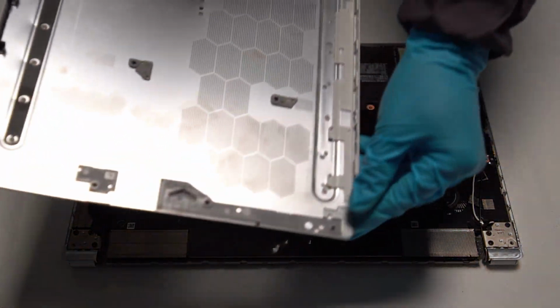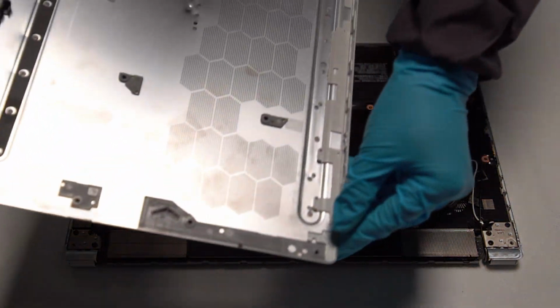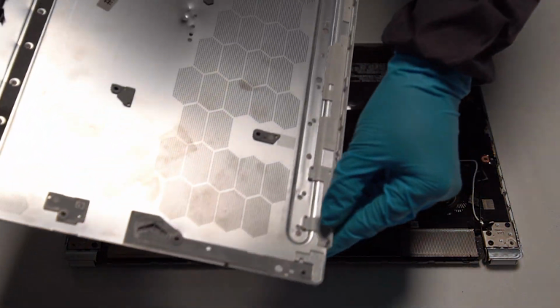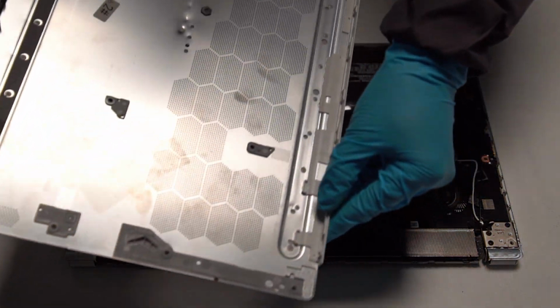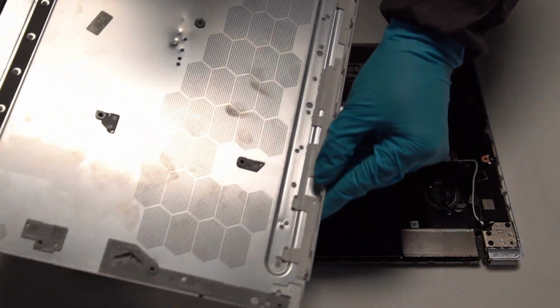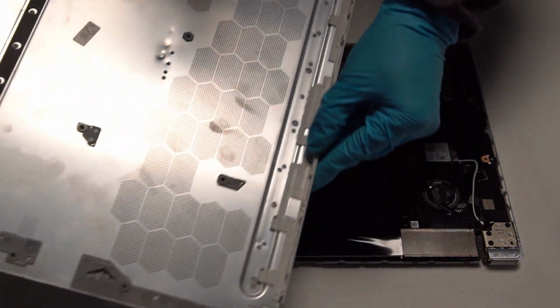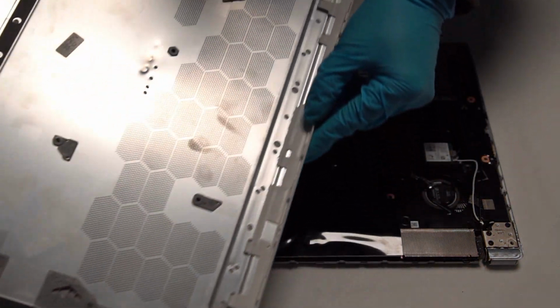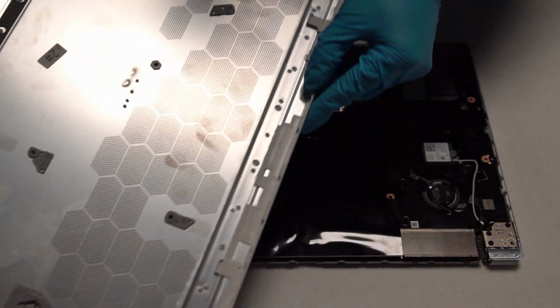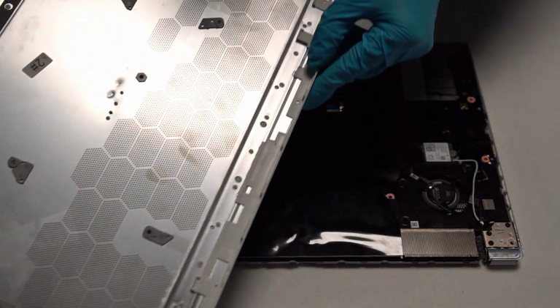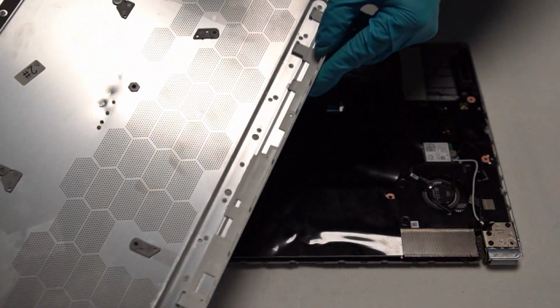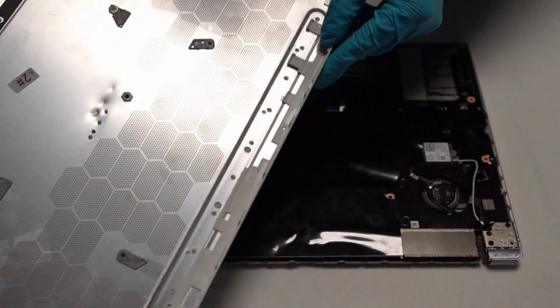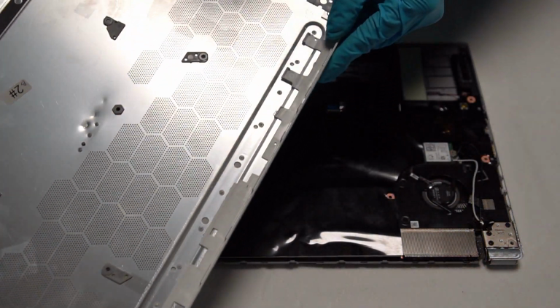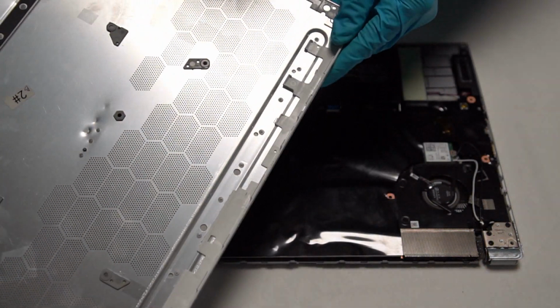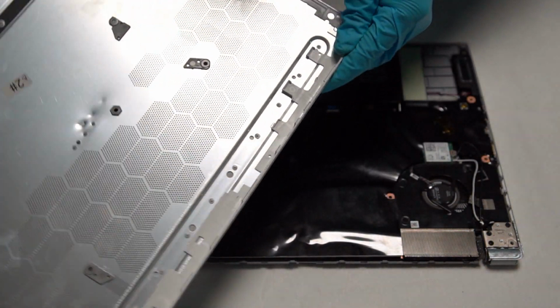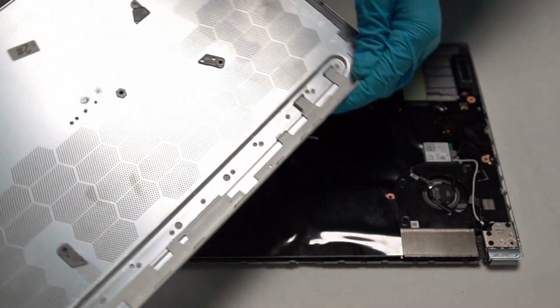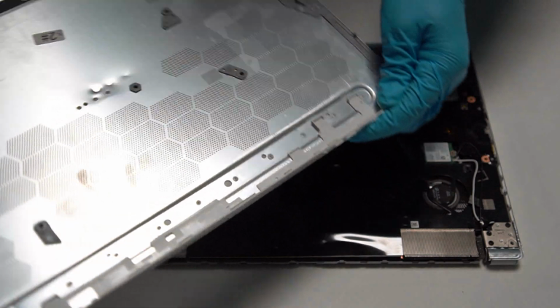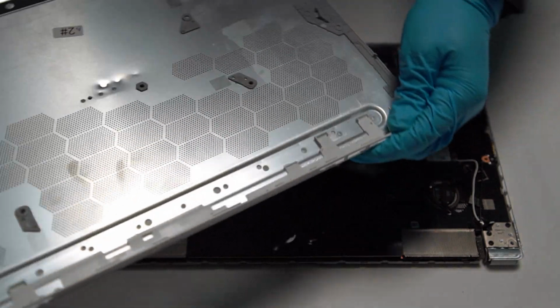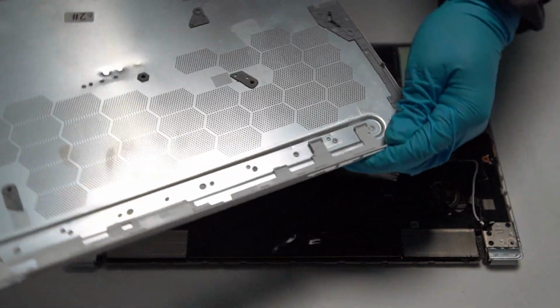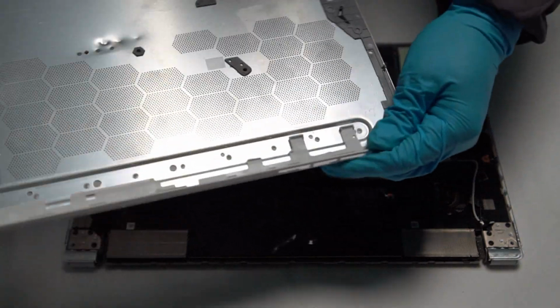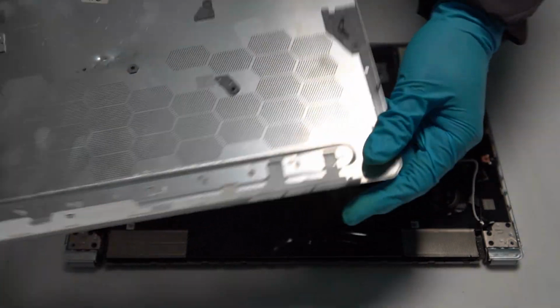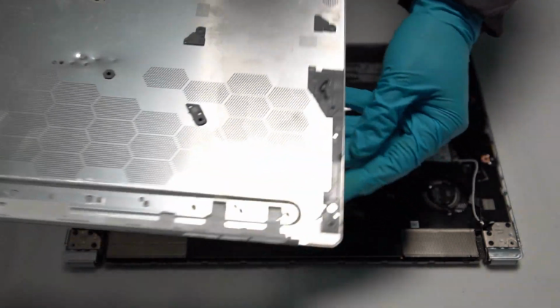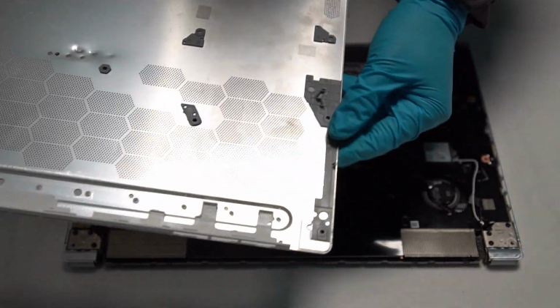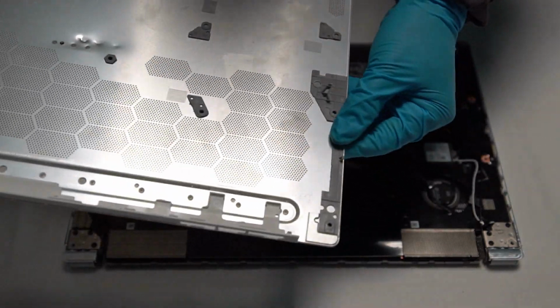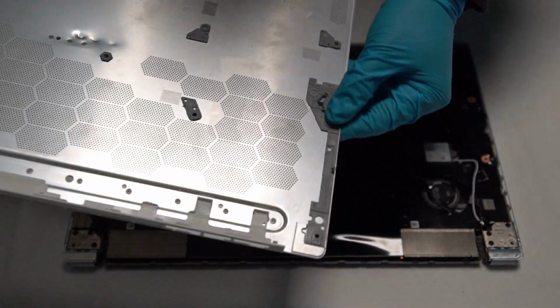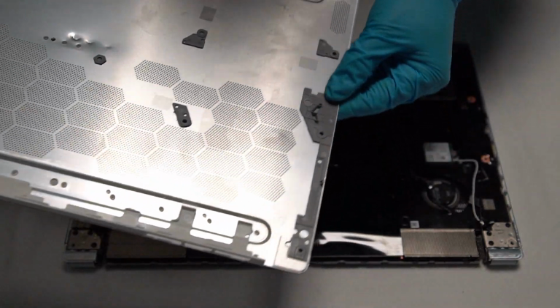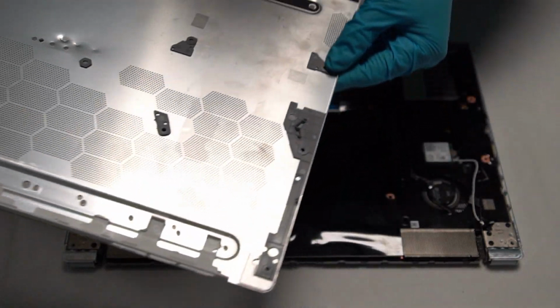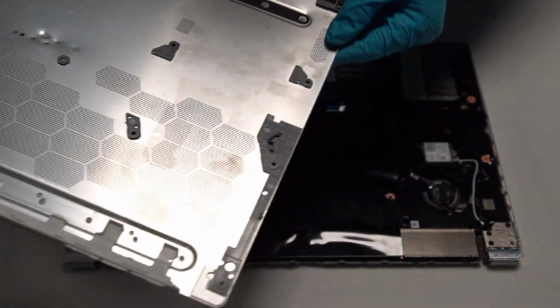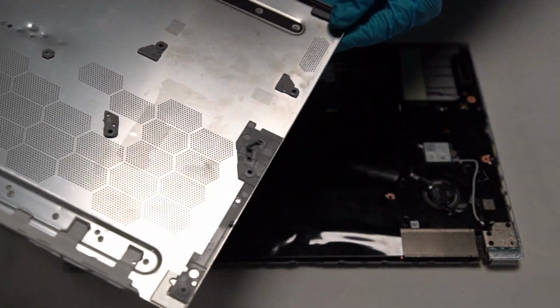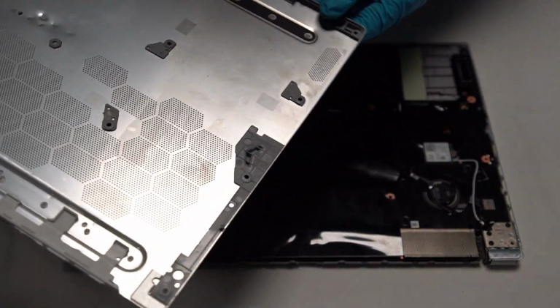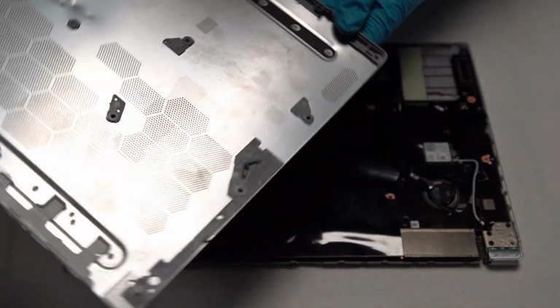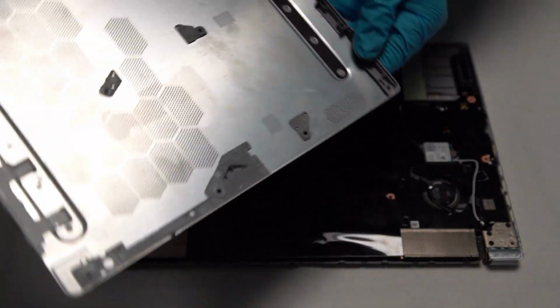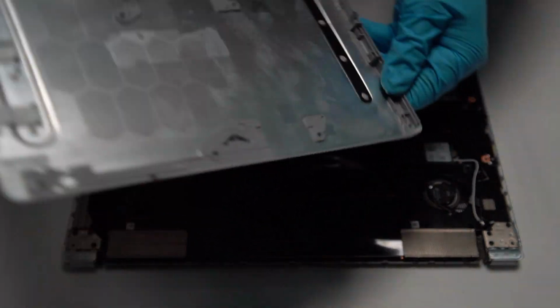Take a look at the hooks on the cover to check if there are any broken ones.